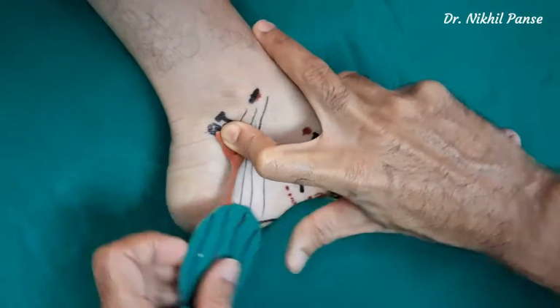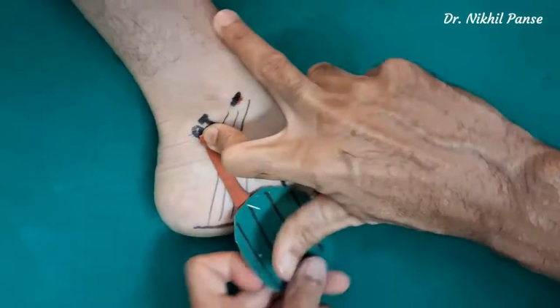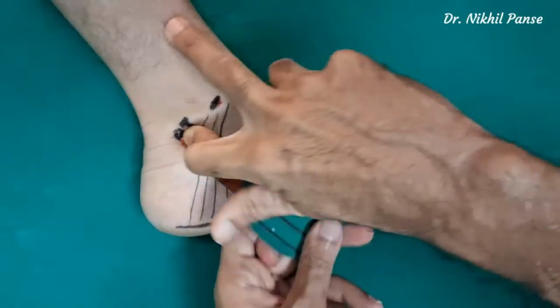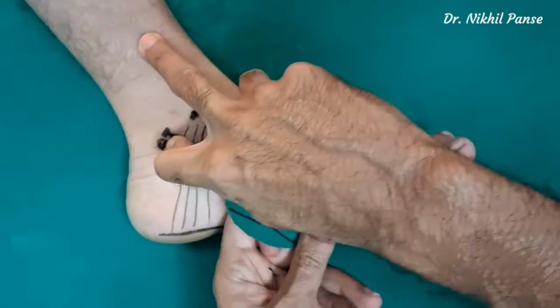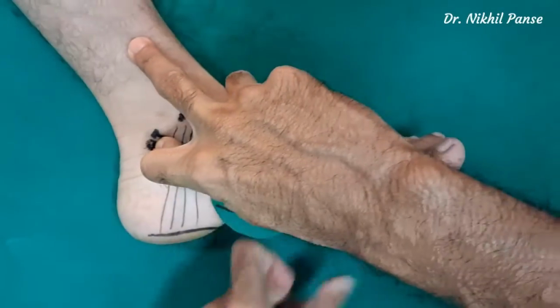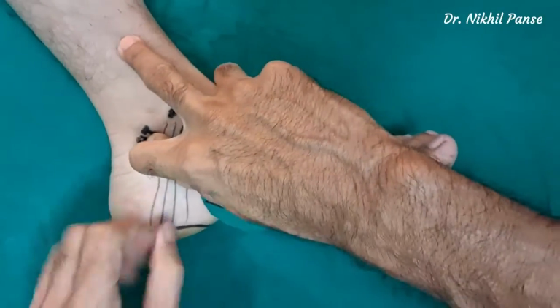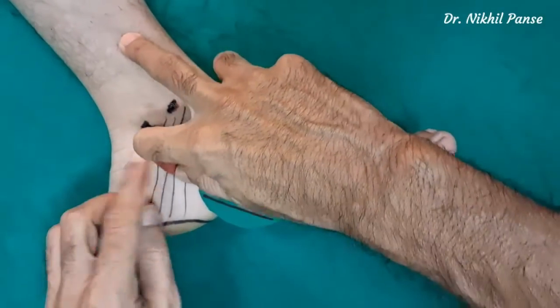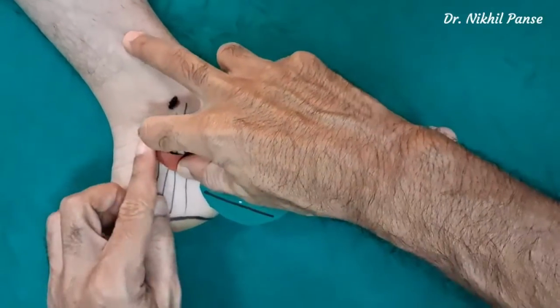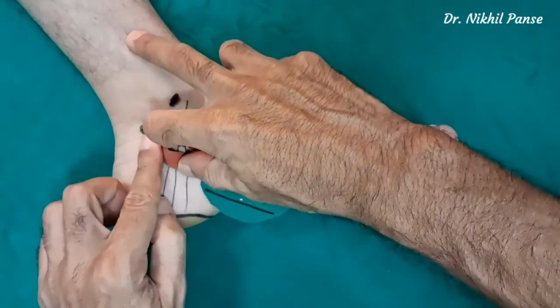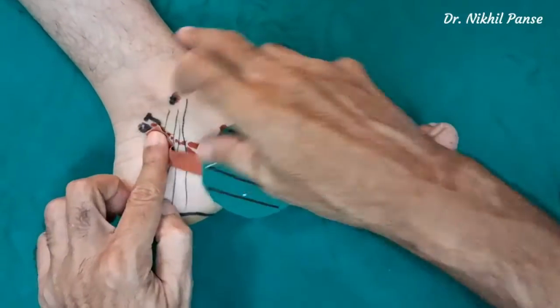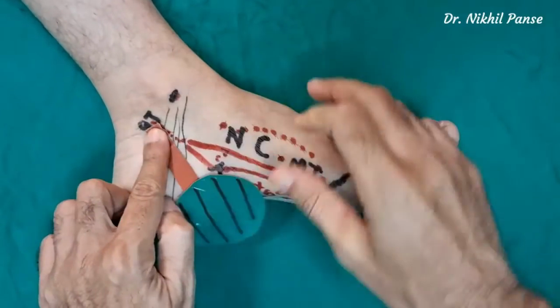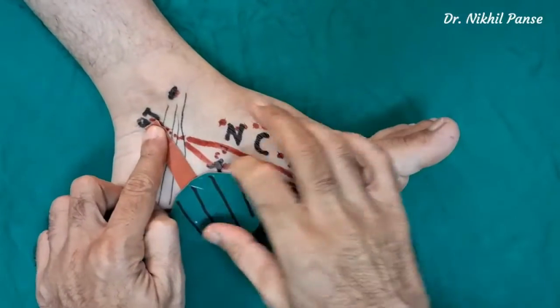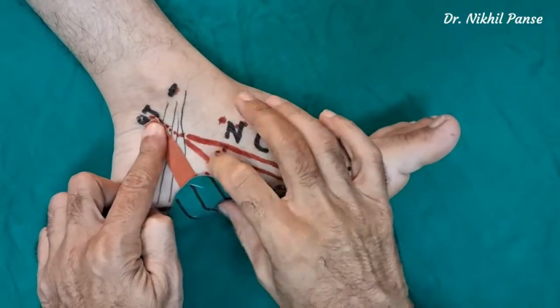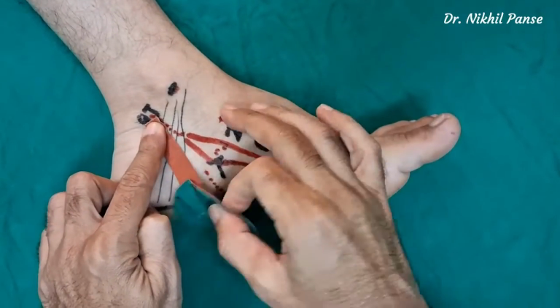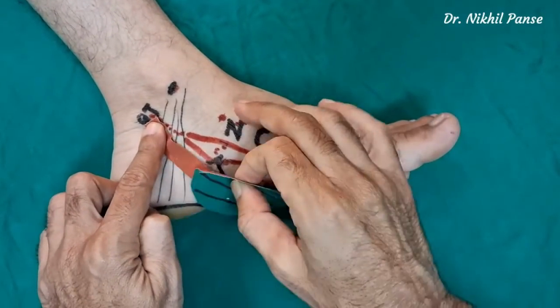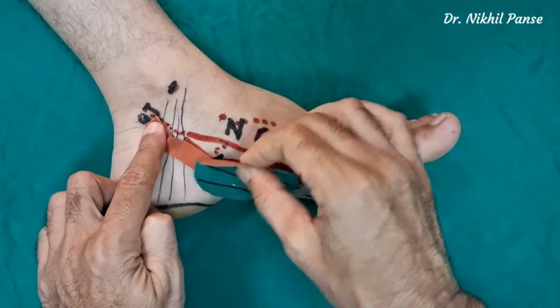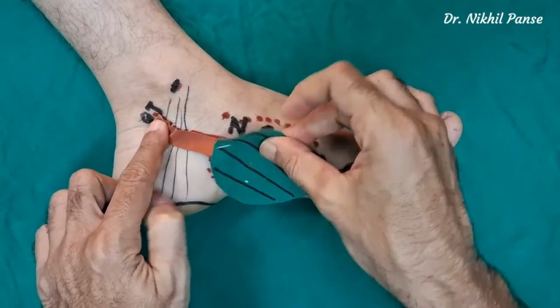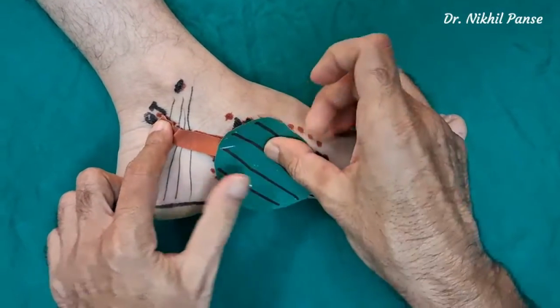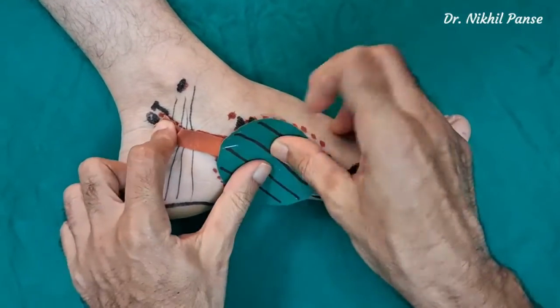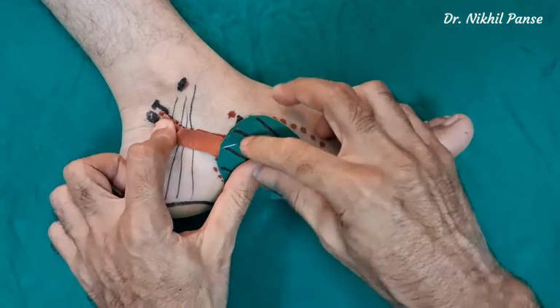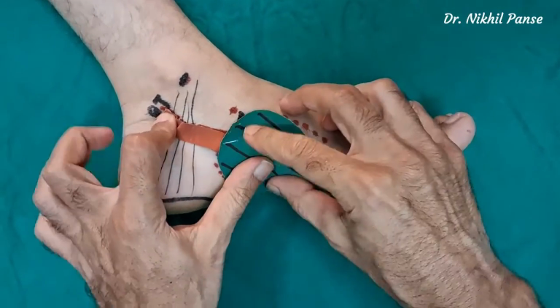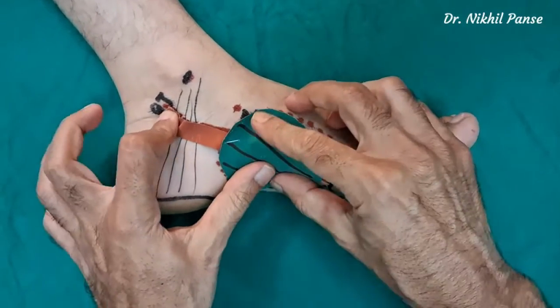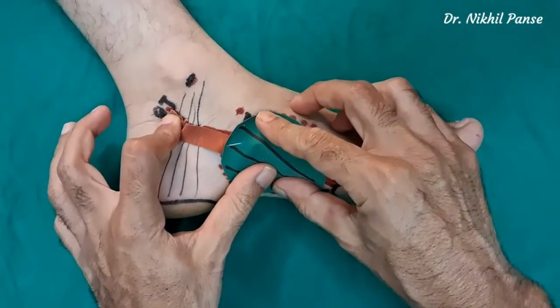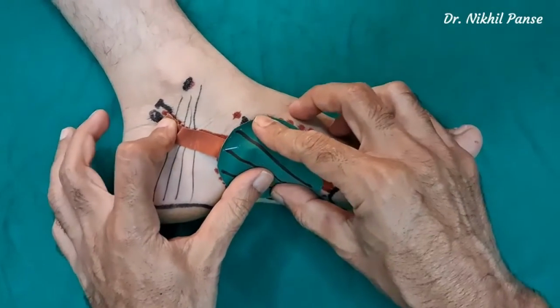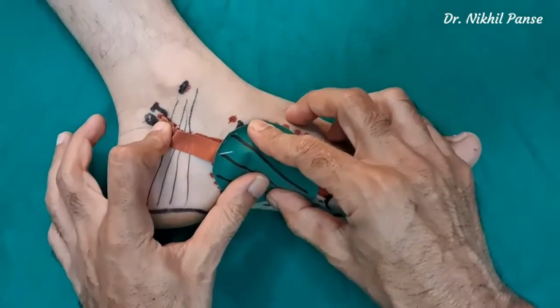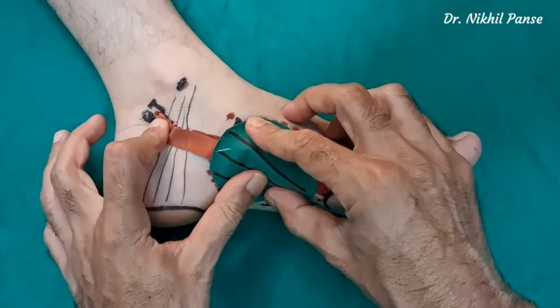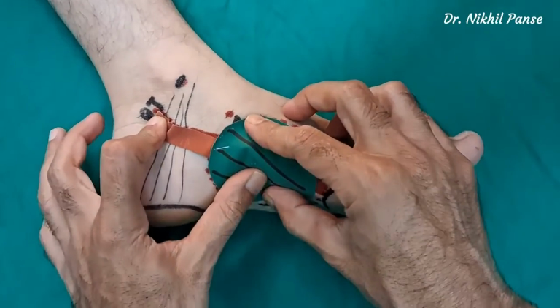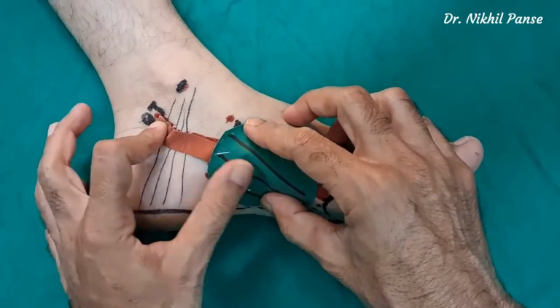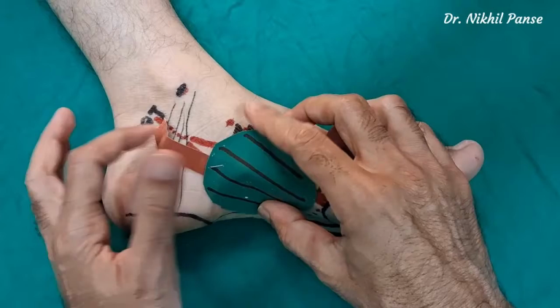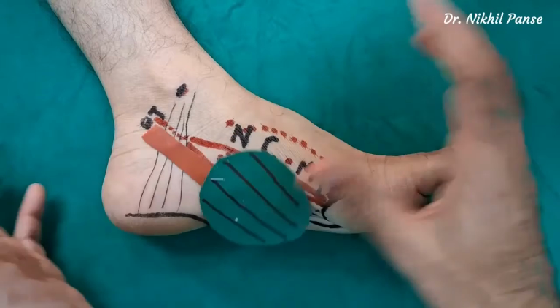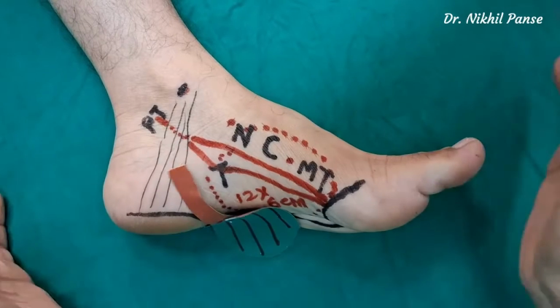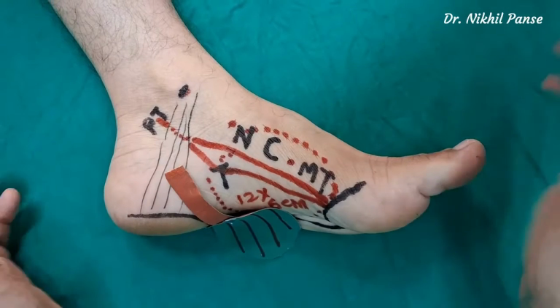We can alter the pivot point depending upon our requirements and the nature of the defect.